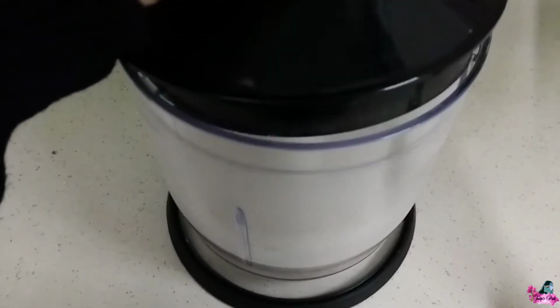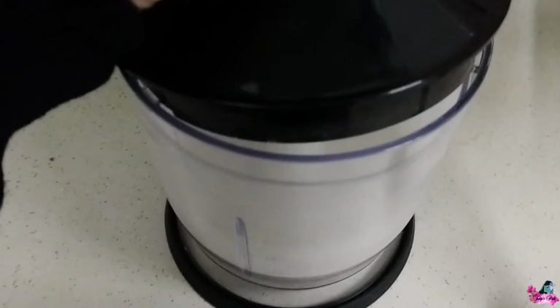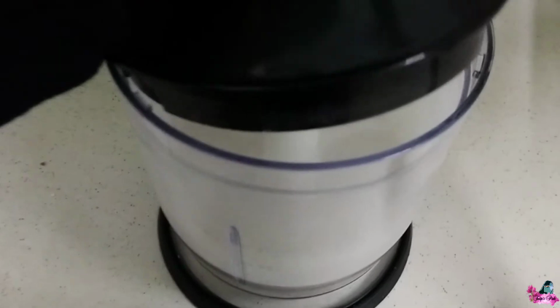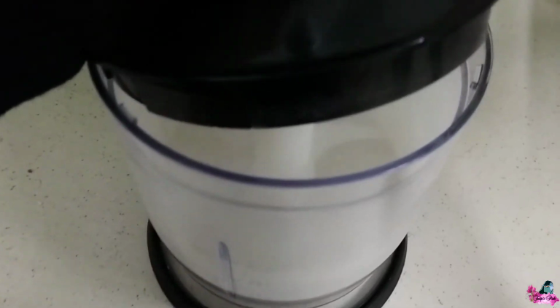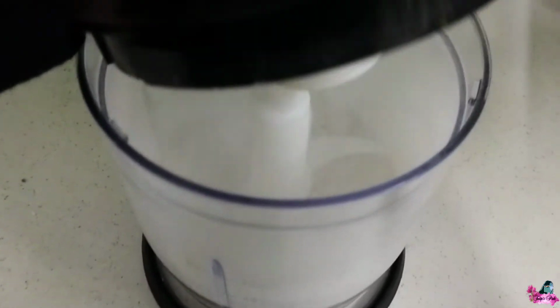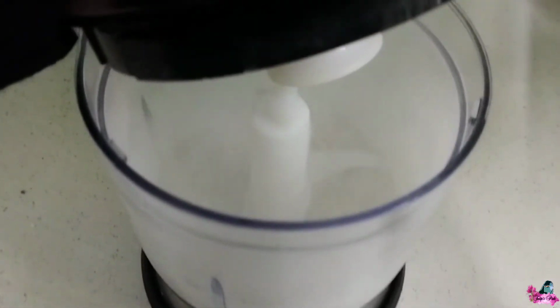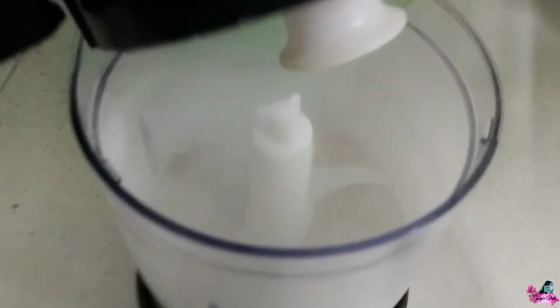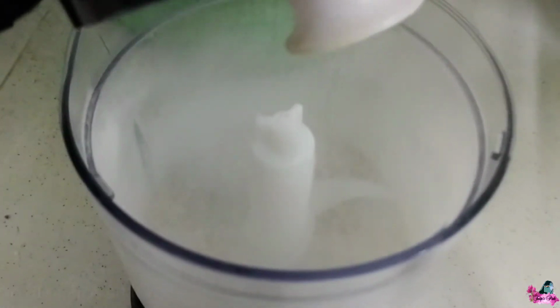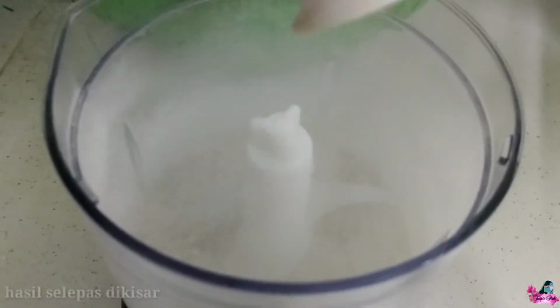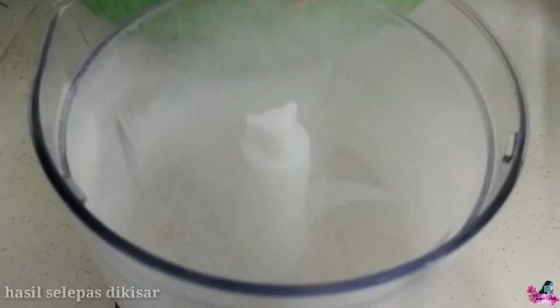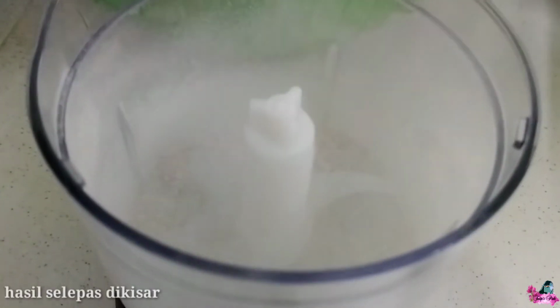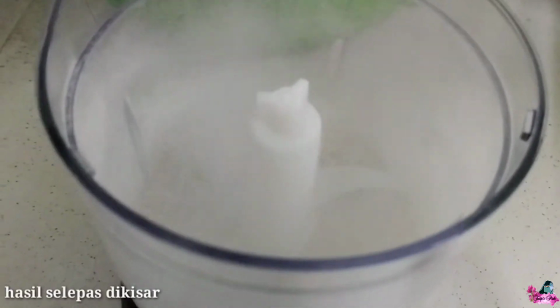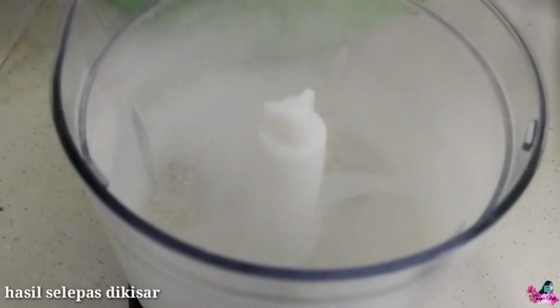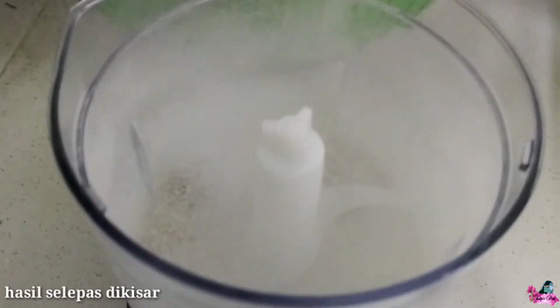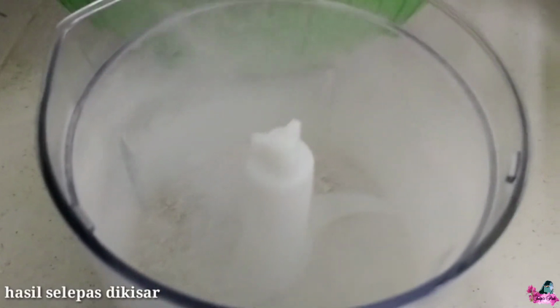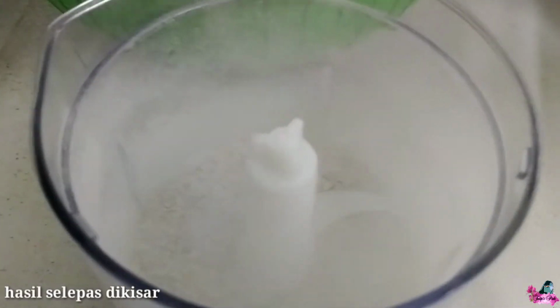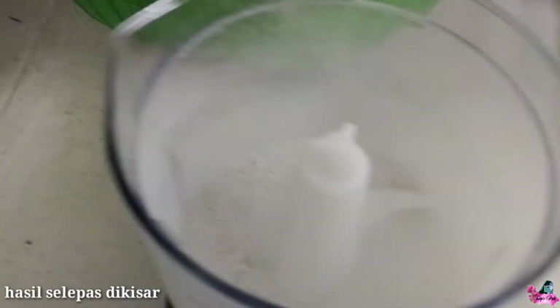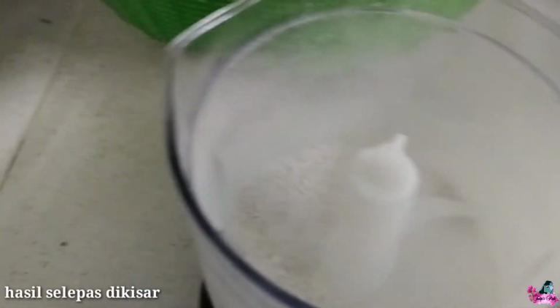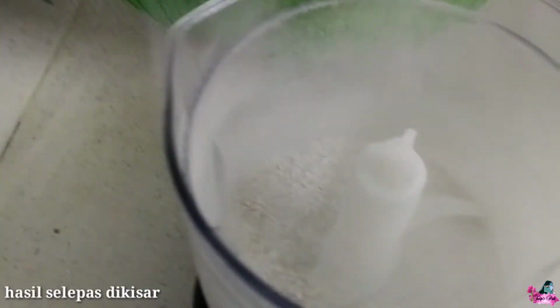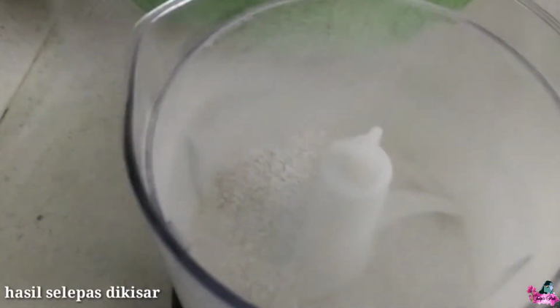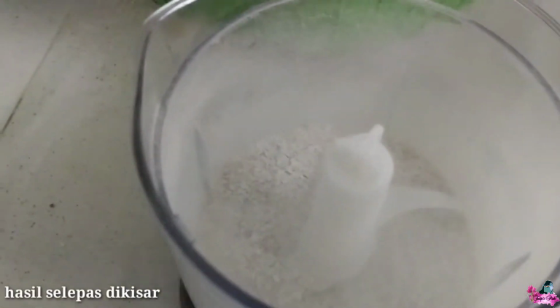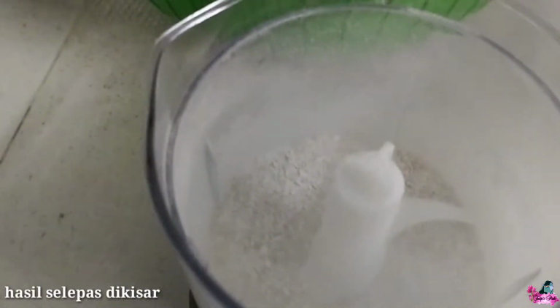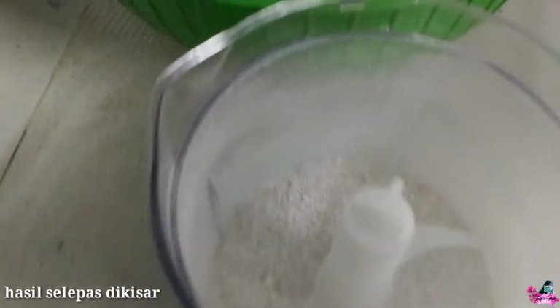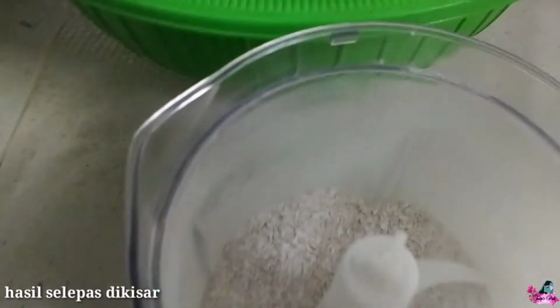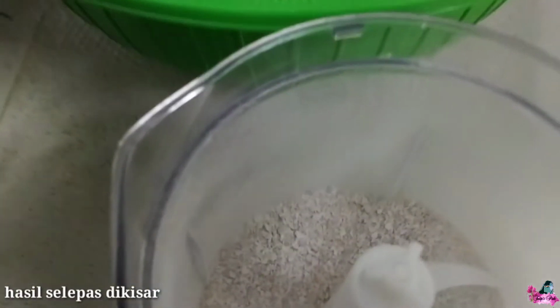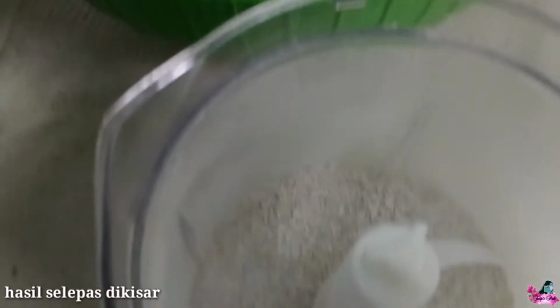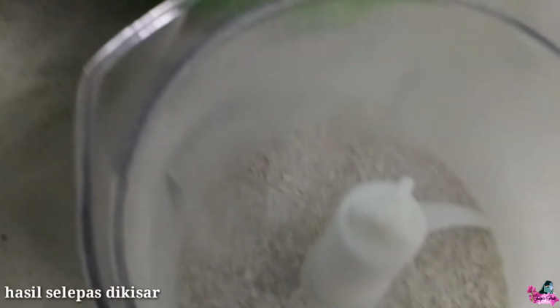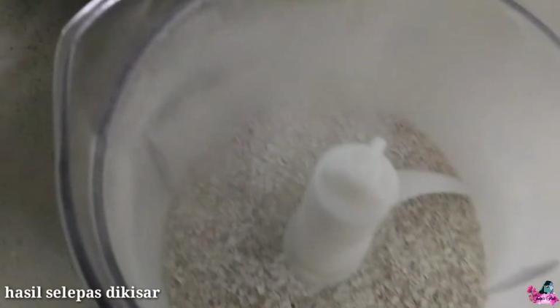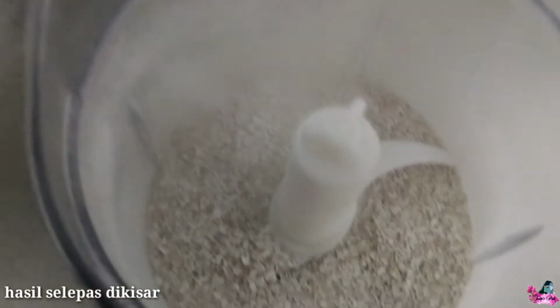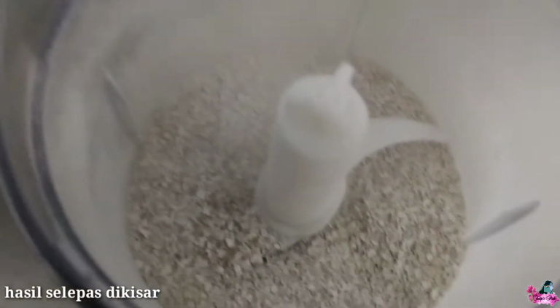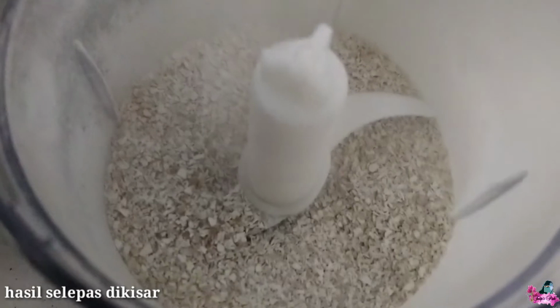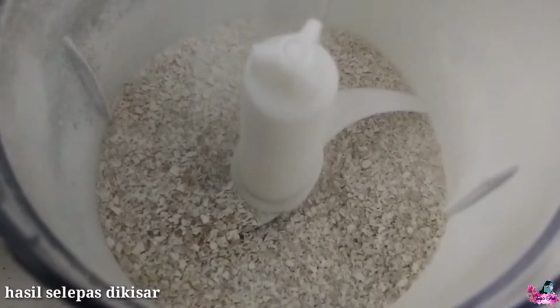Right now we're going to fill it up as well. We're going to fill it out today.